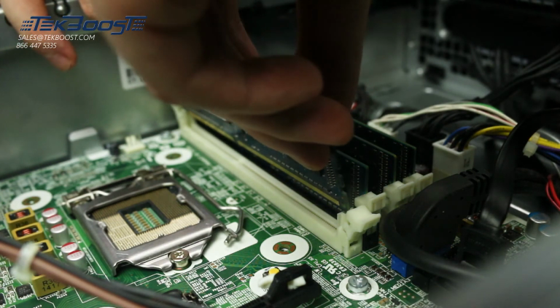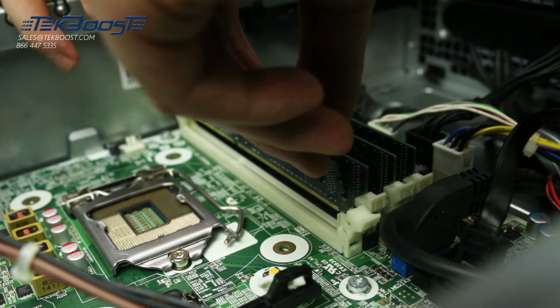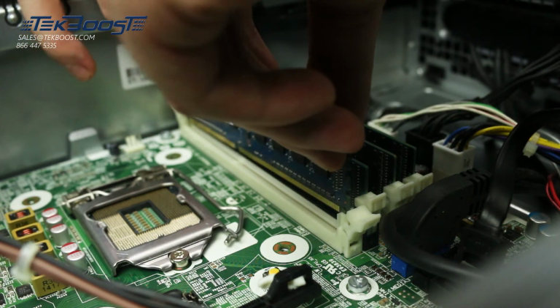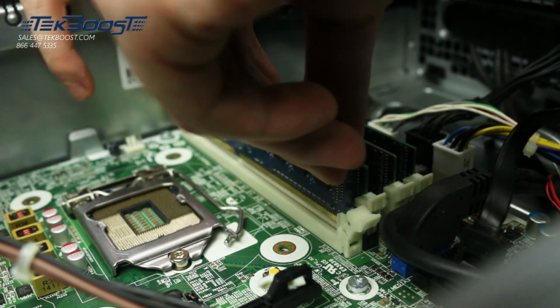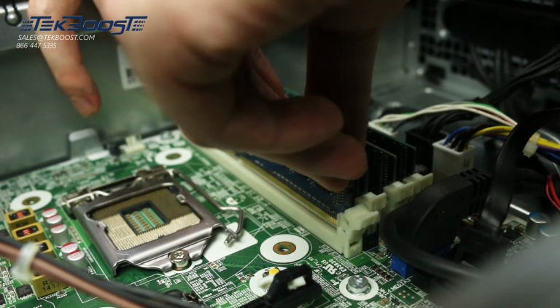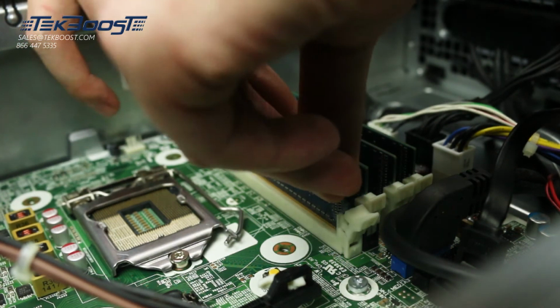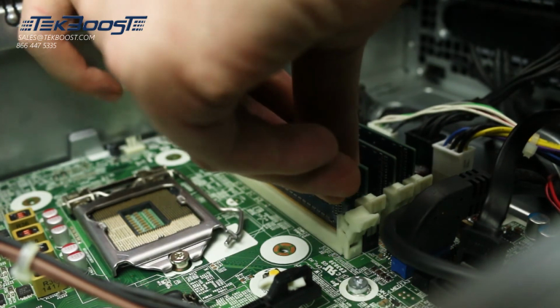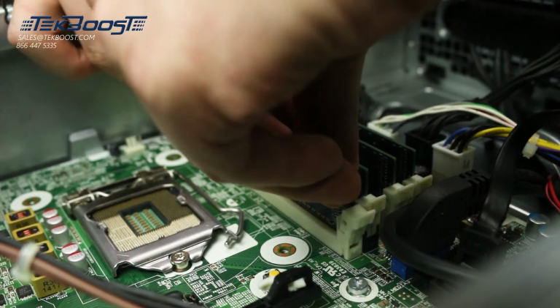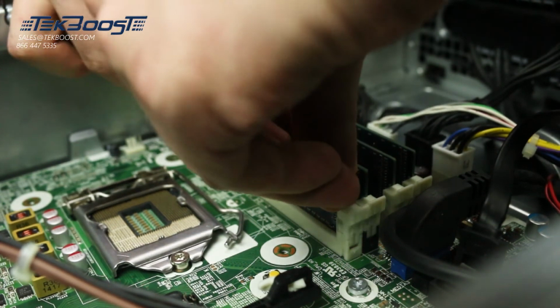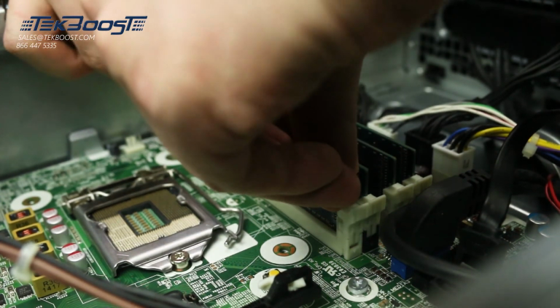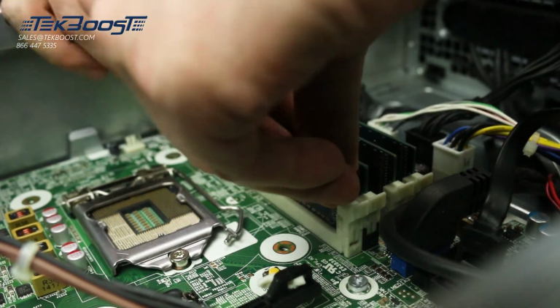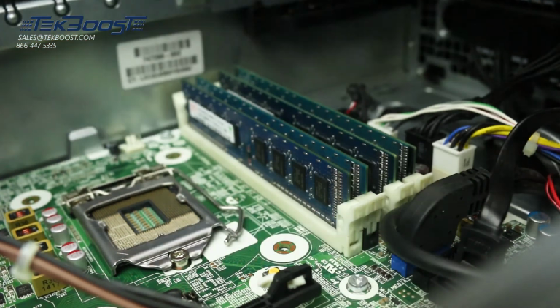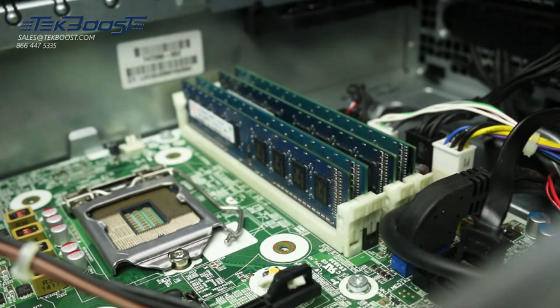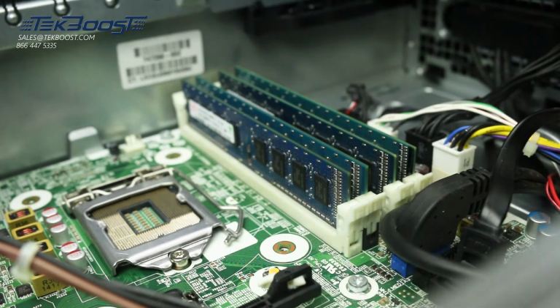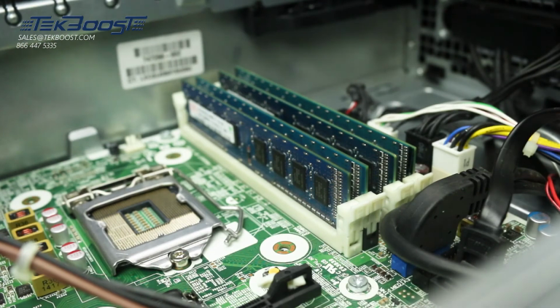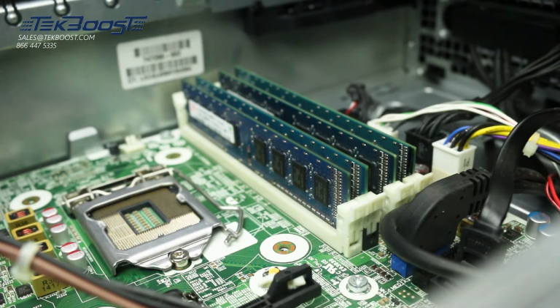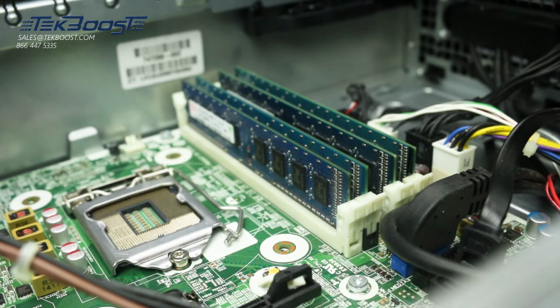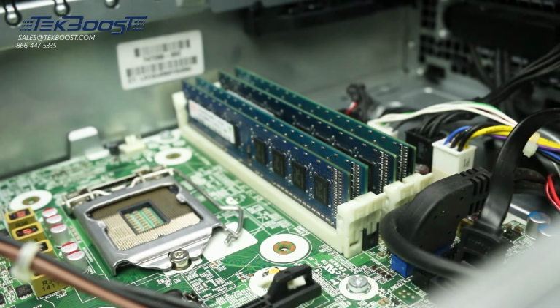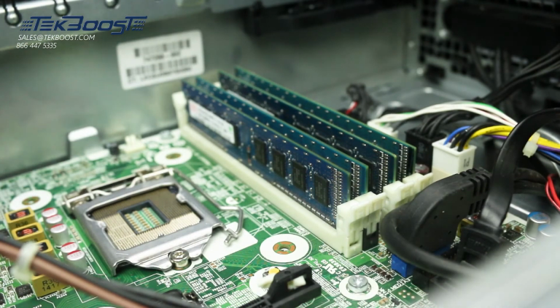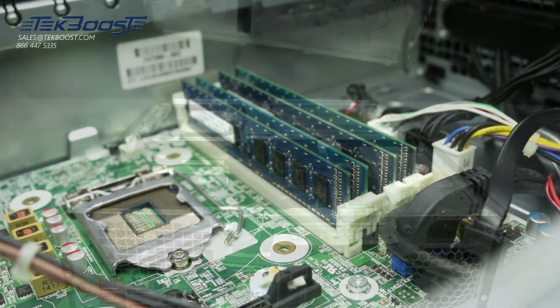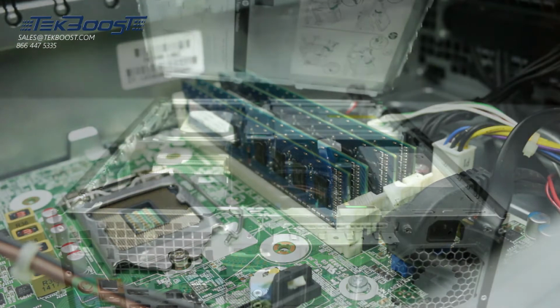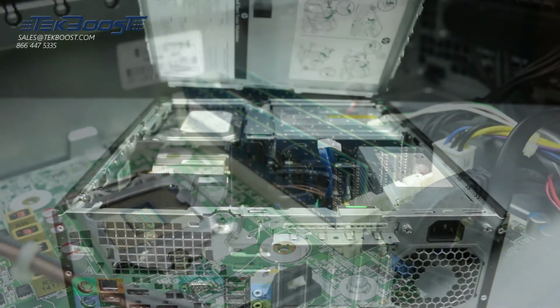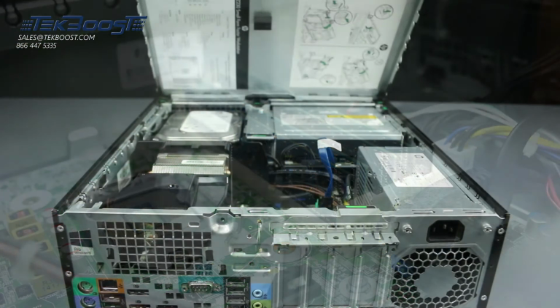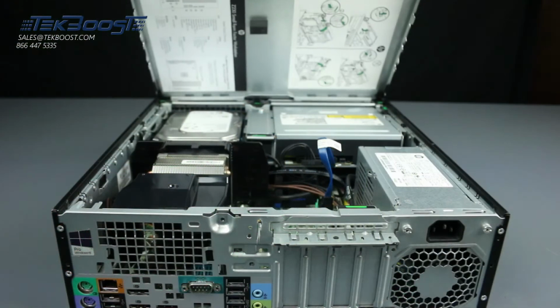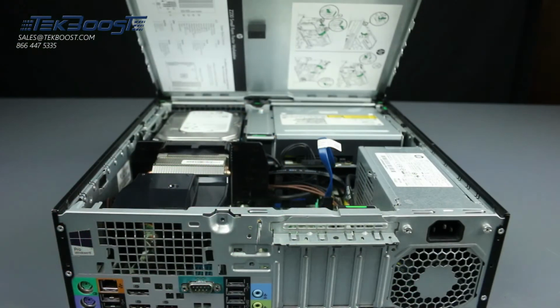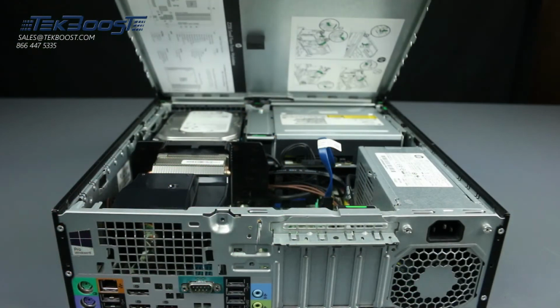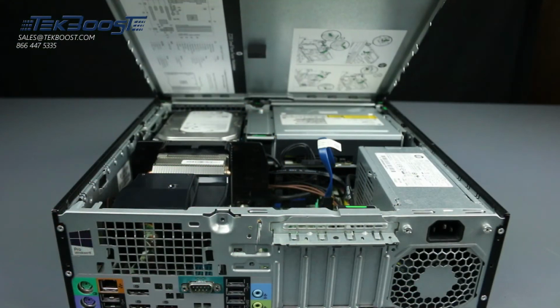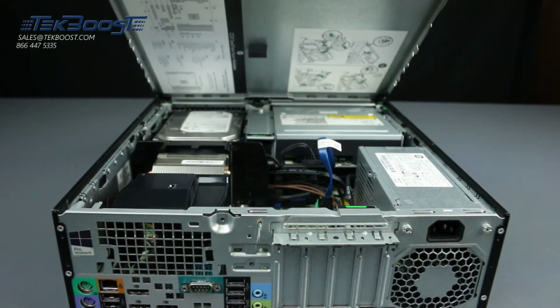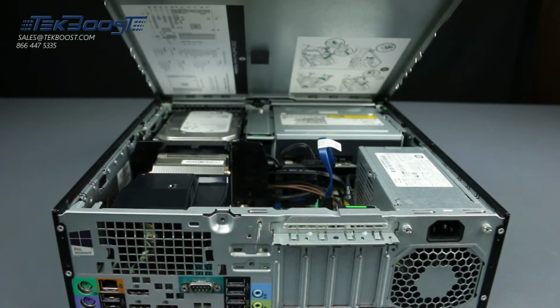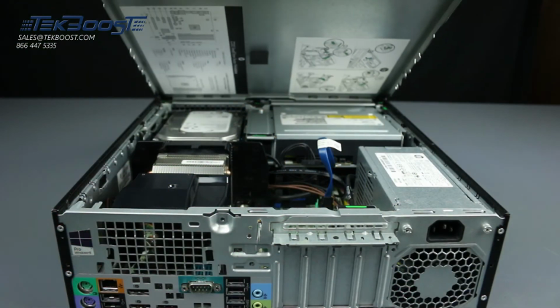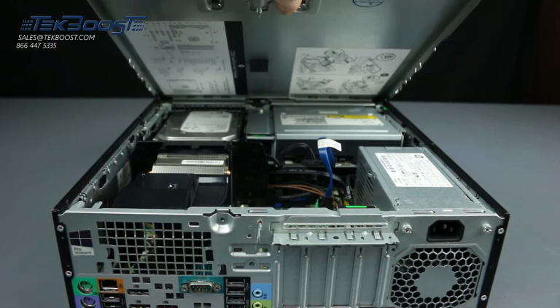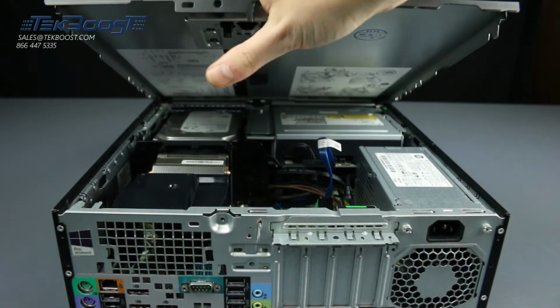Now that the memory is installed, you can replace the drive cage. Once everything is in place, close the system by reattaching the panel.